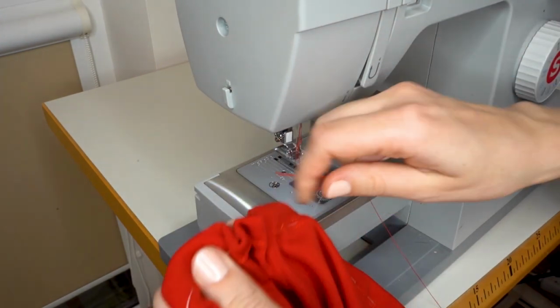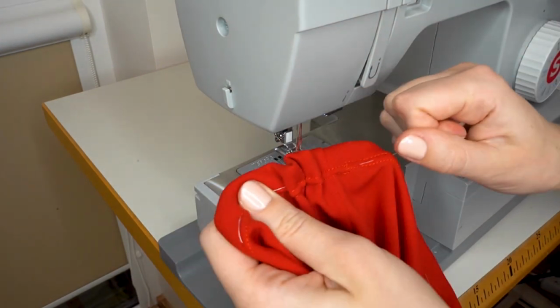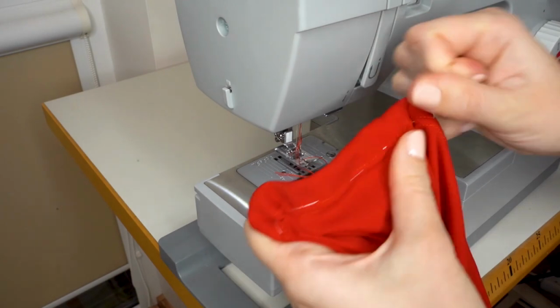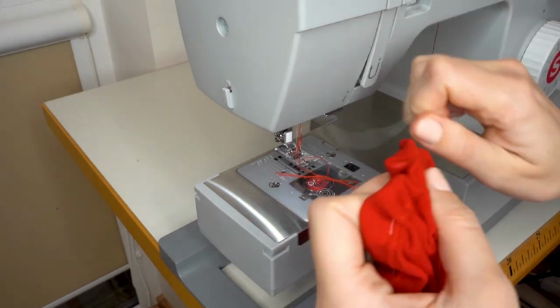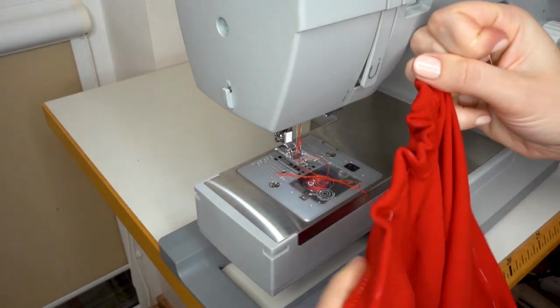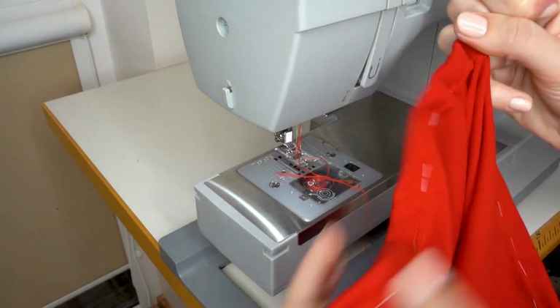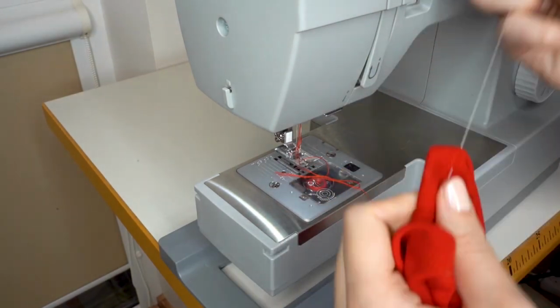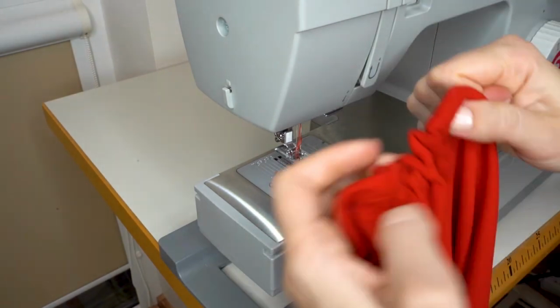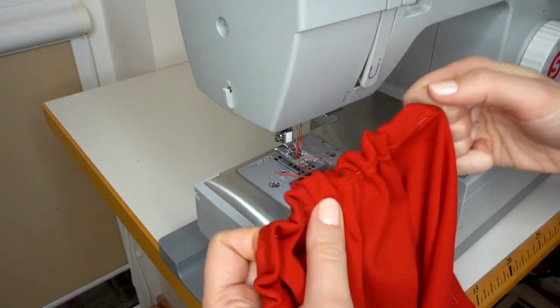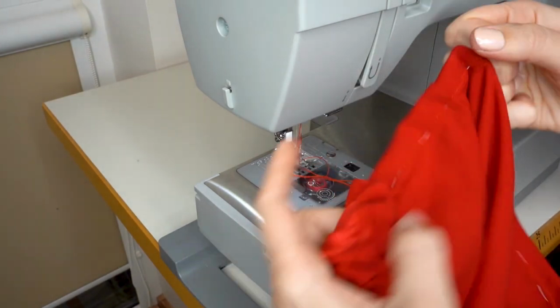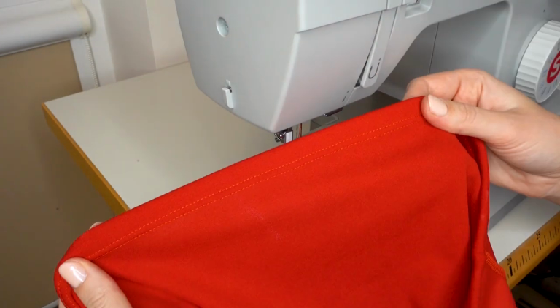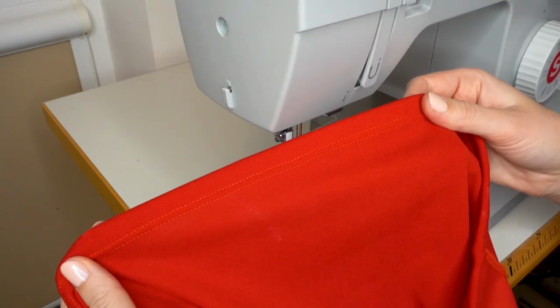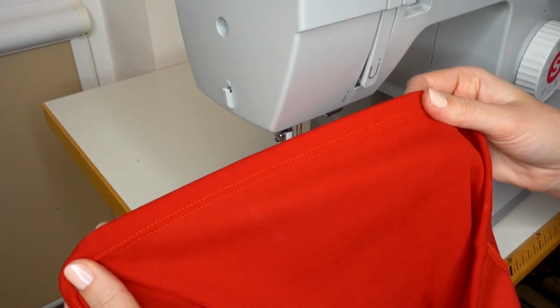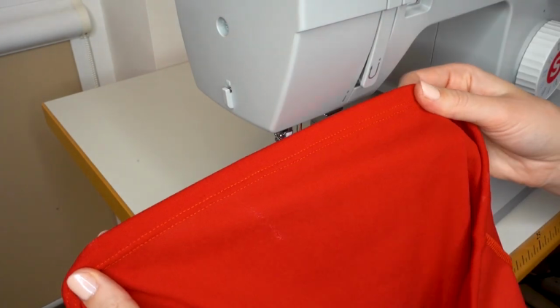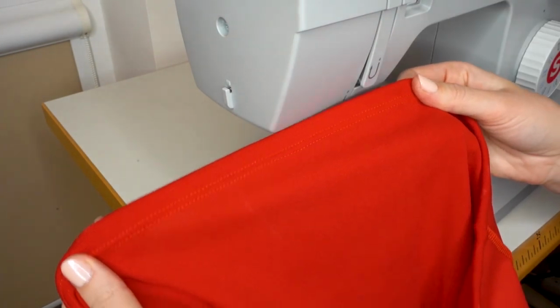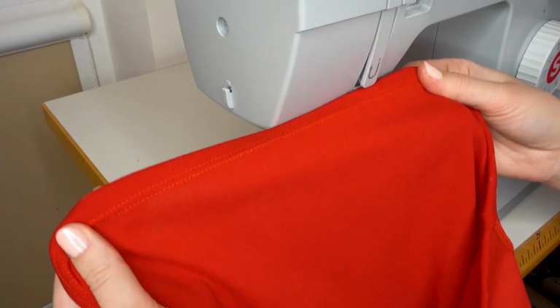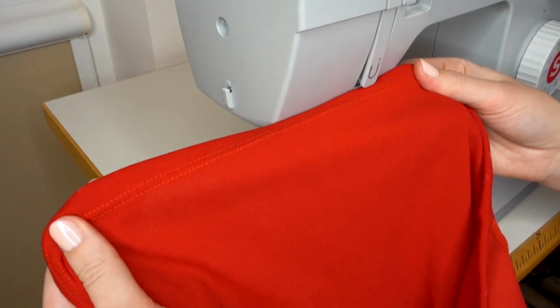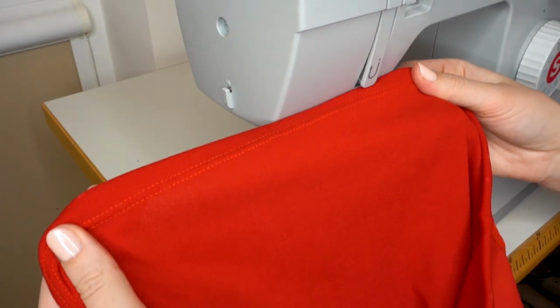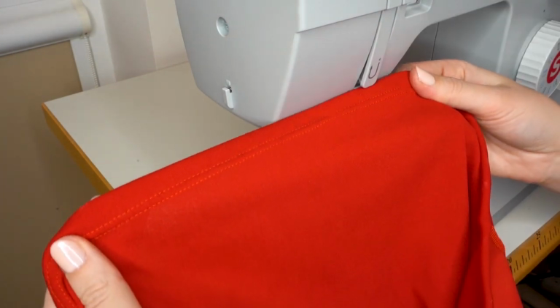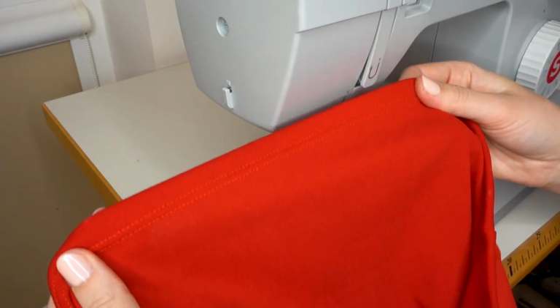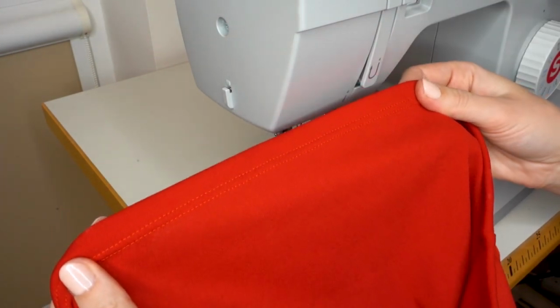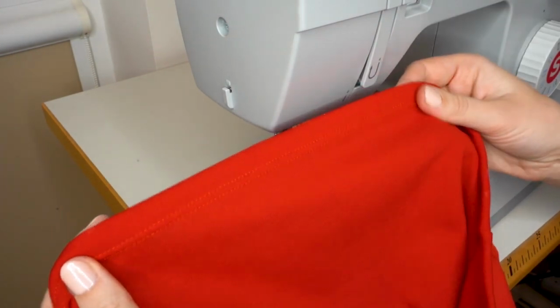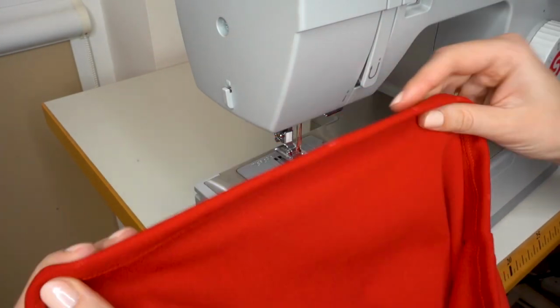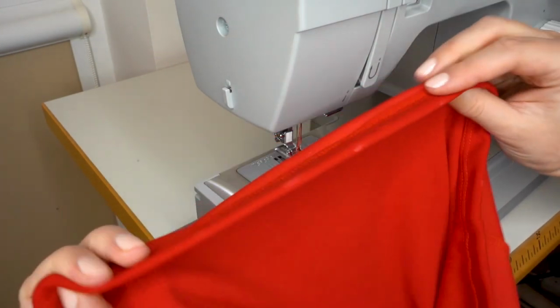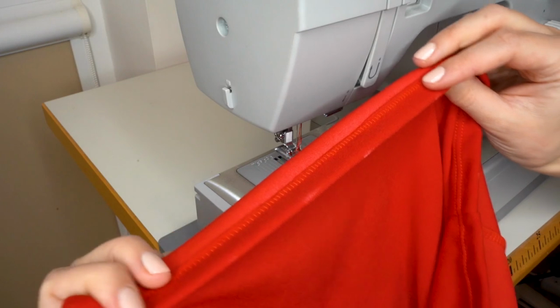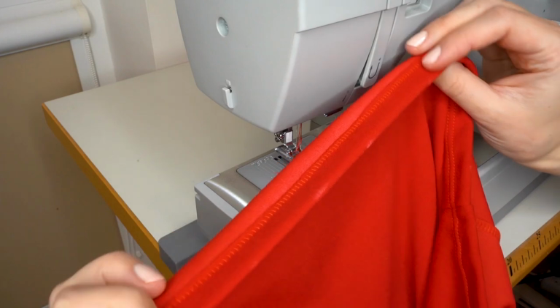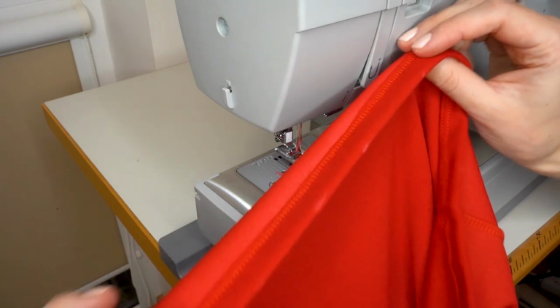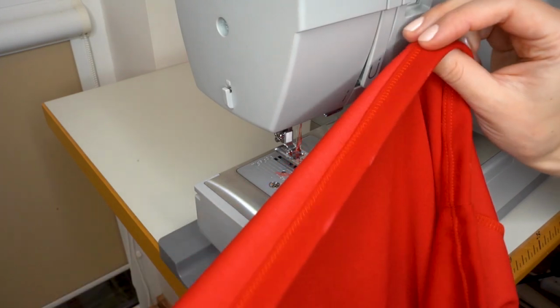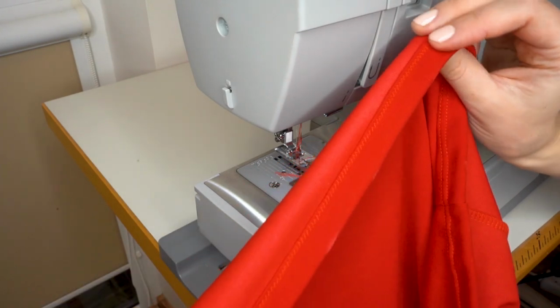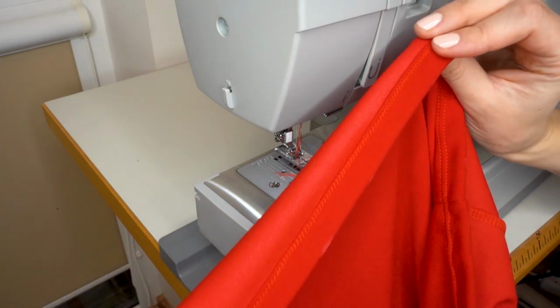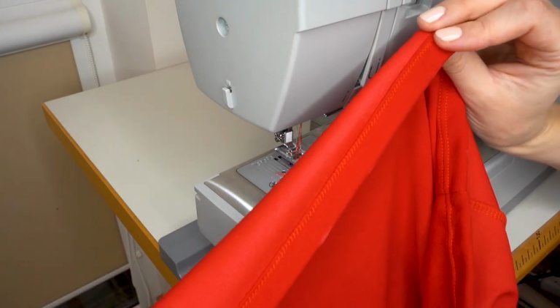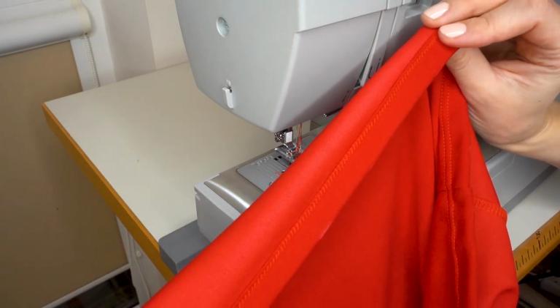Remove the baste stitch and this is how the finished hem looks. I will finish the sleeves exactly the same way, and then my dress will be finished.